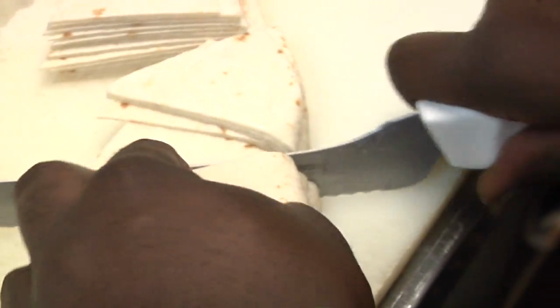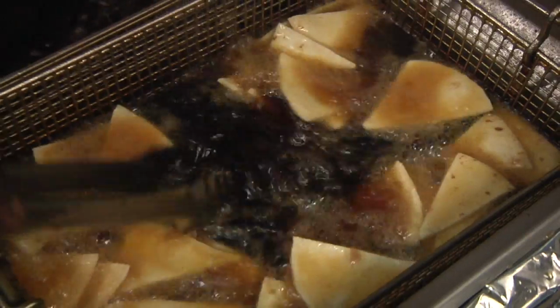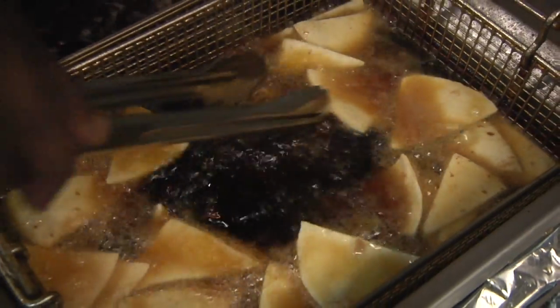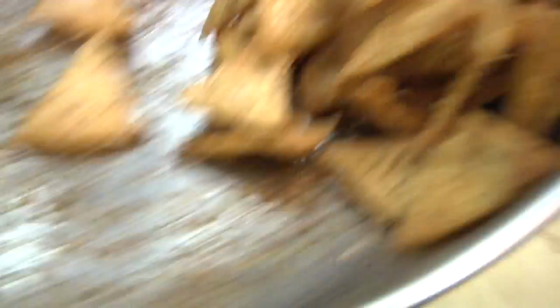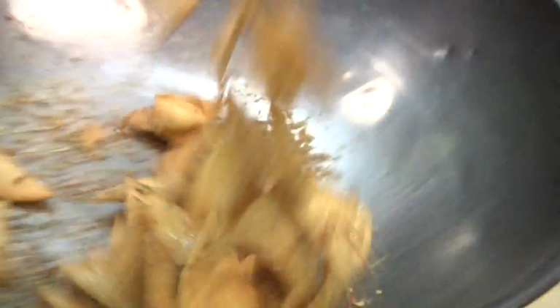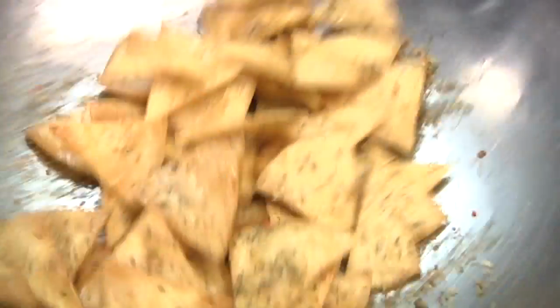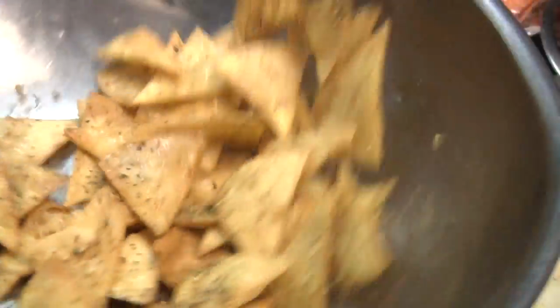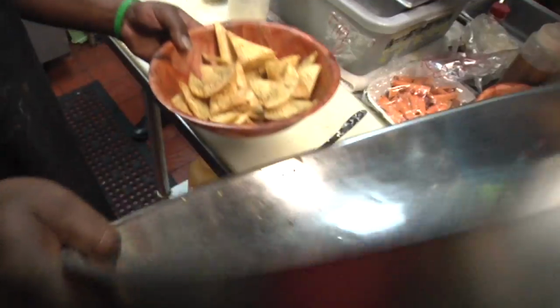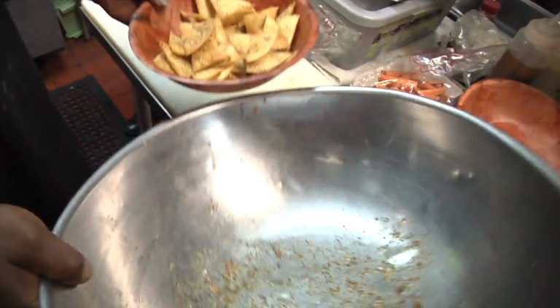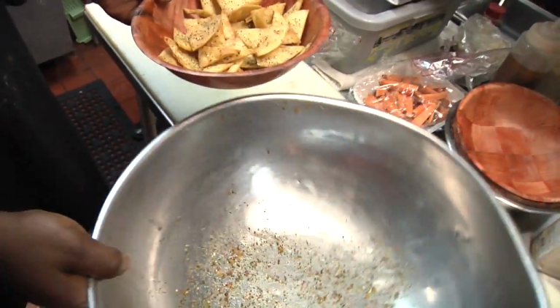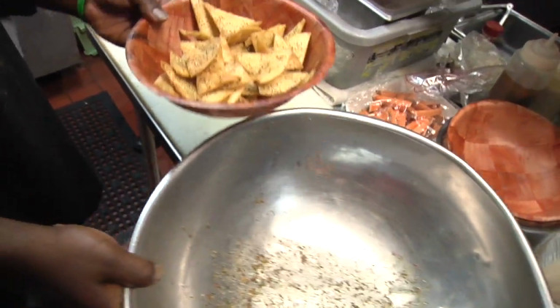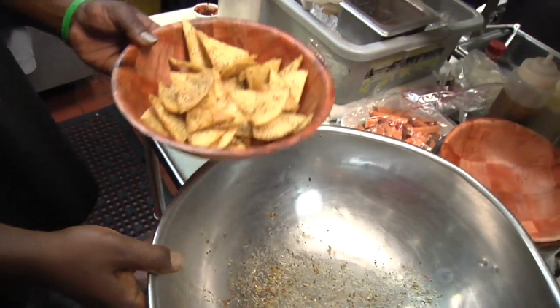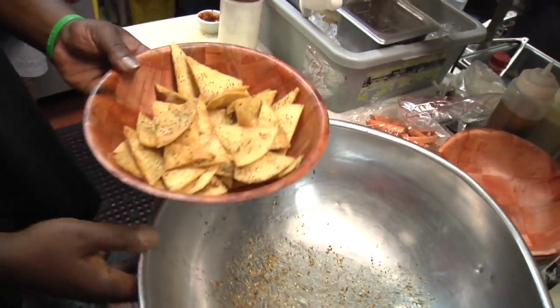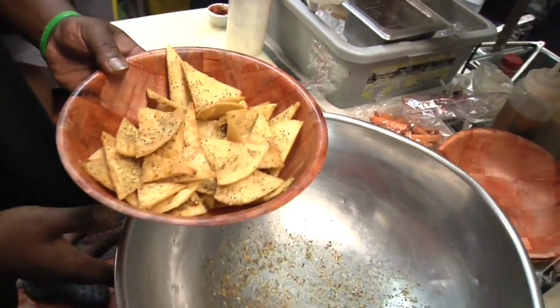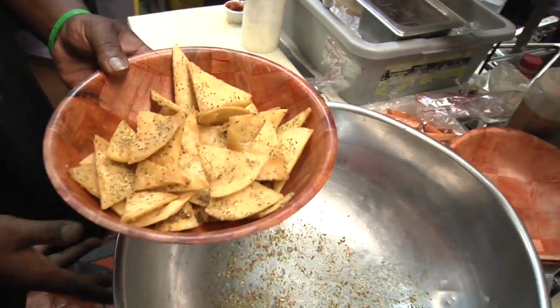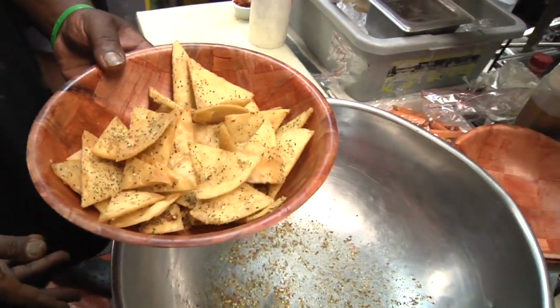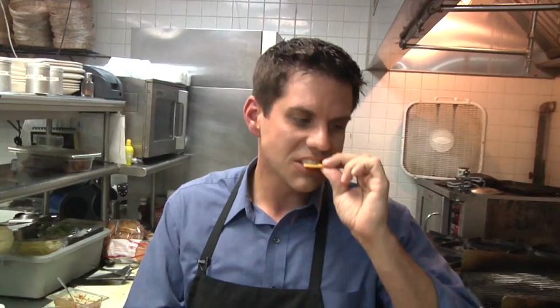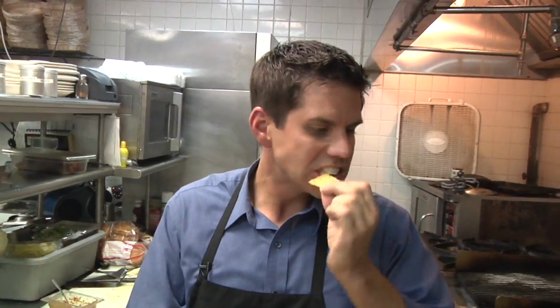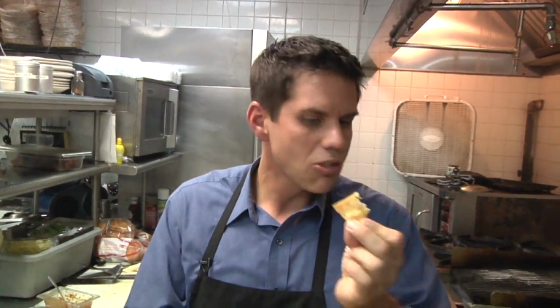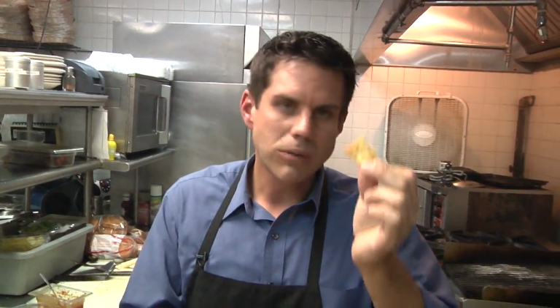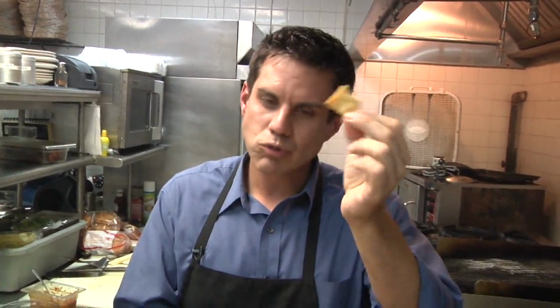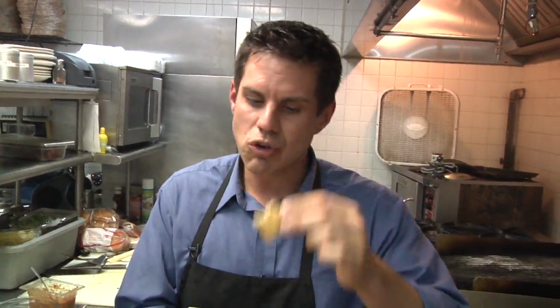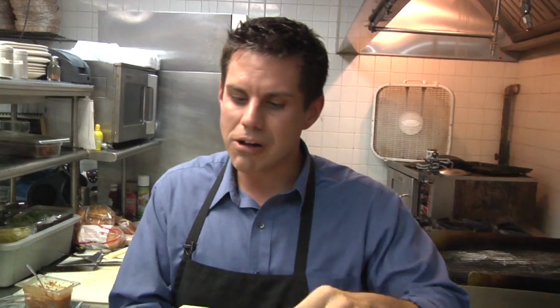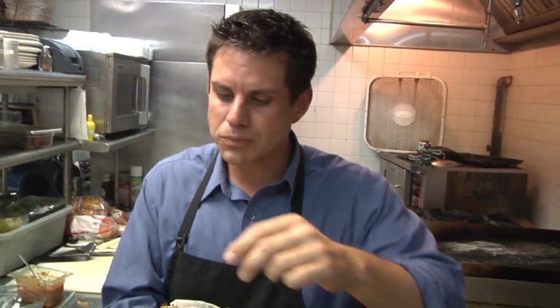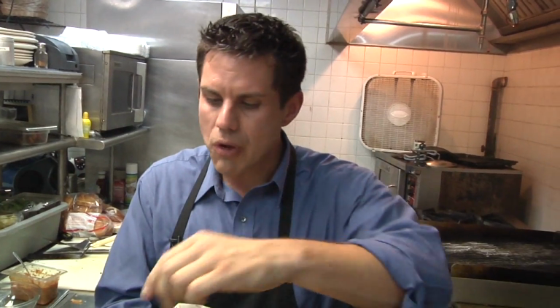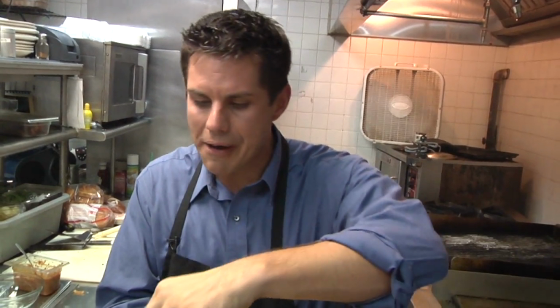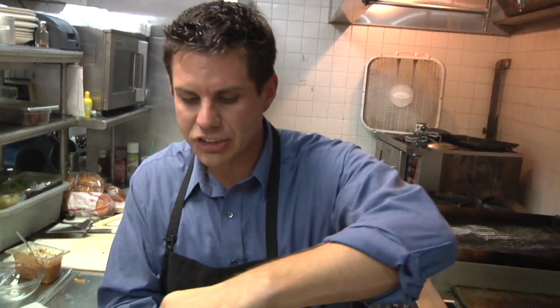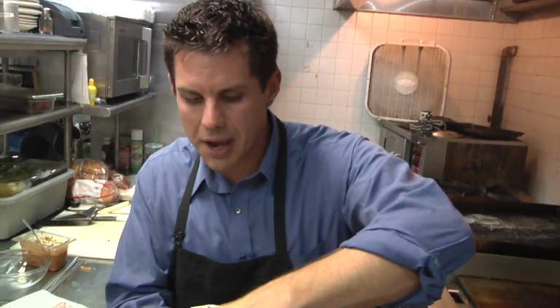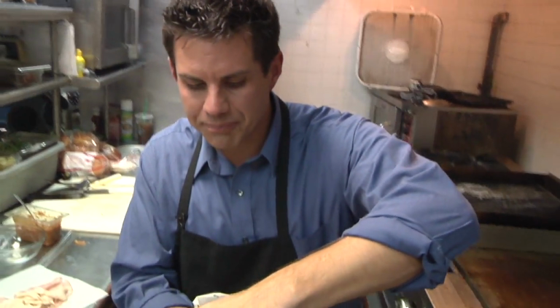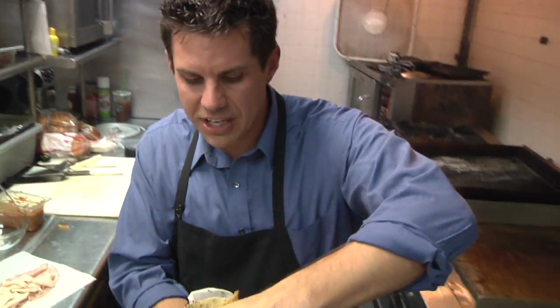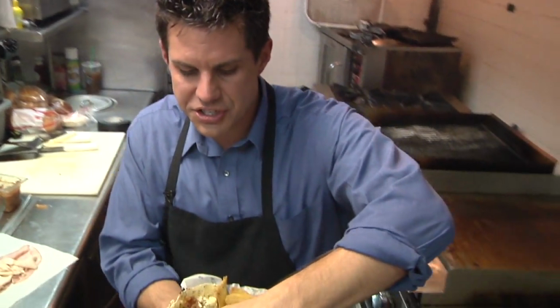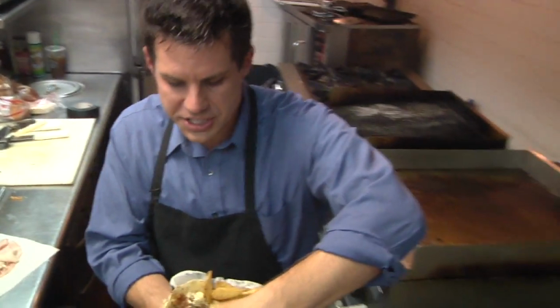So they topped this off, of course, with the fresh baked chips. This is awesome. And it's time for quesadillas.